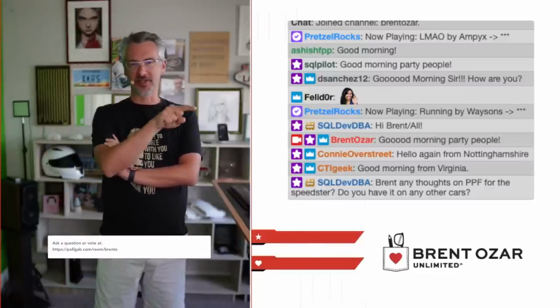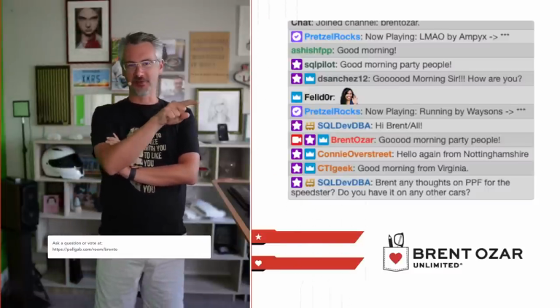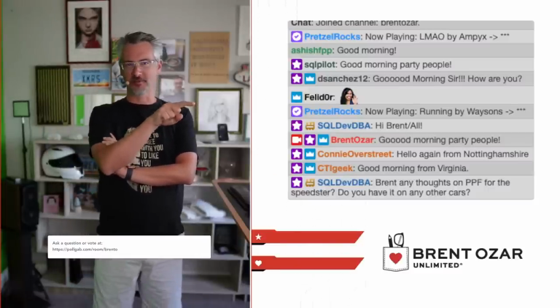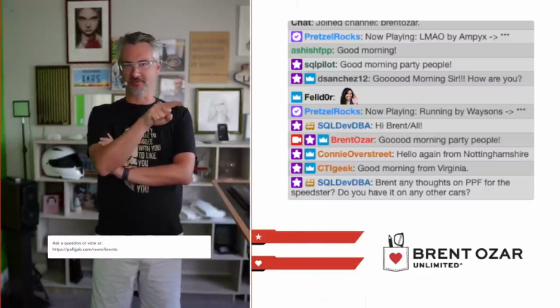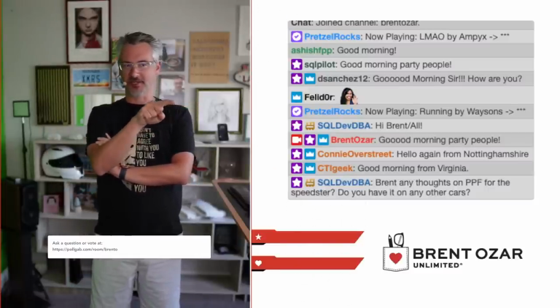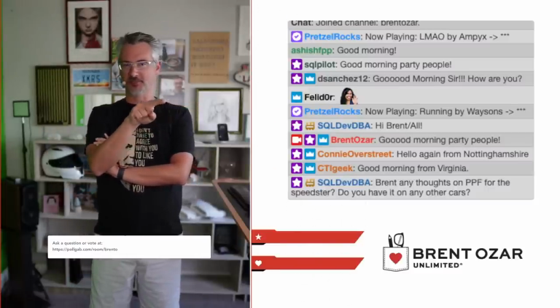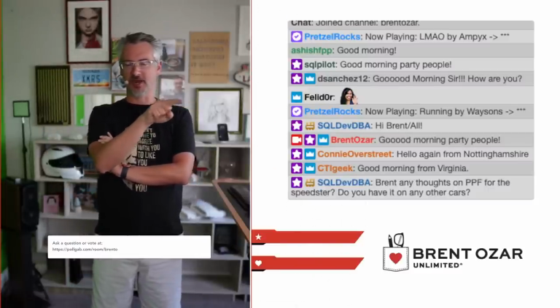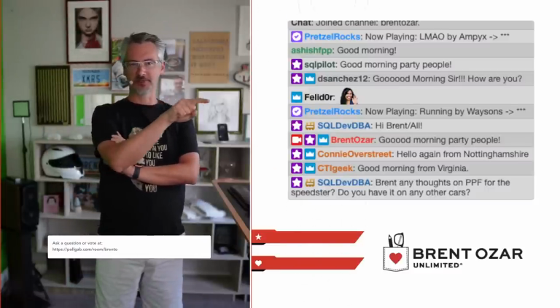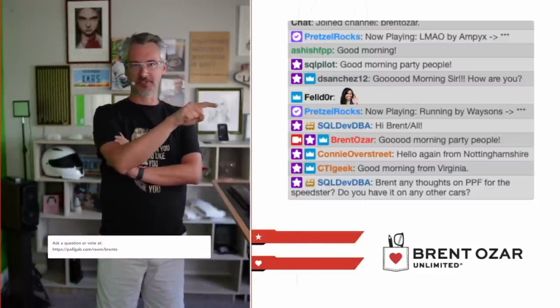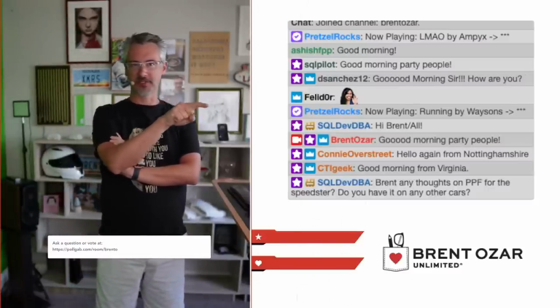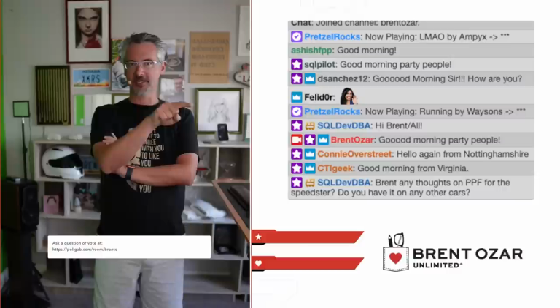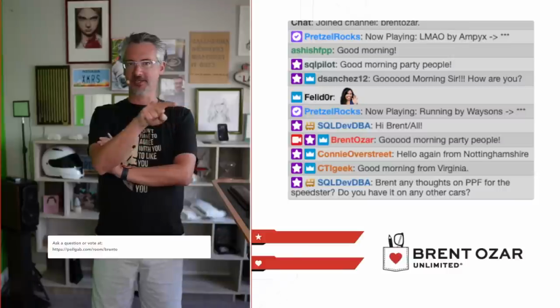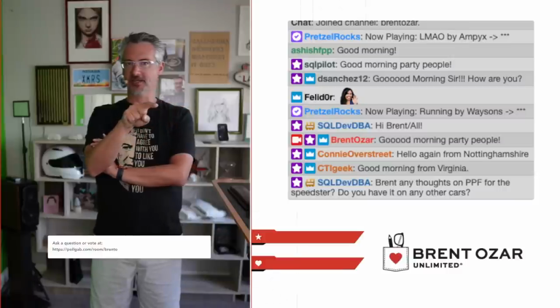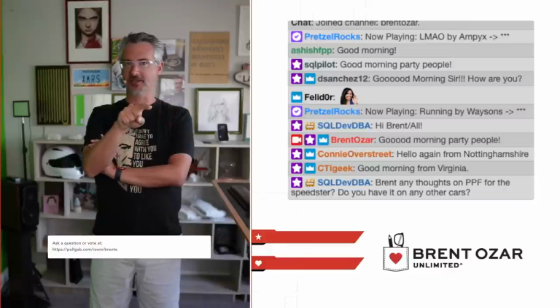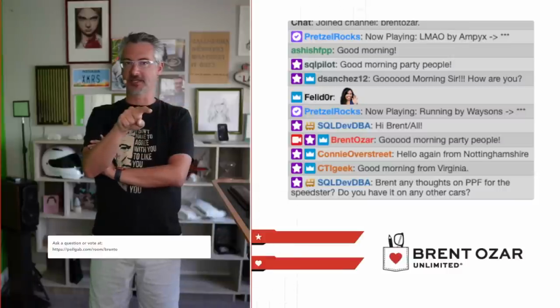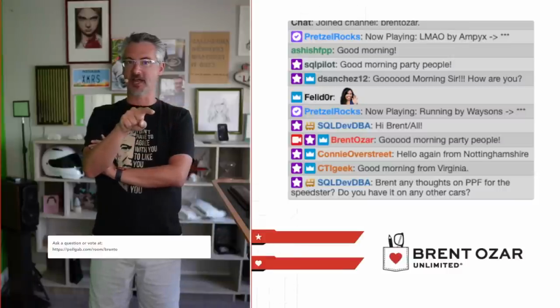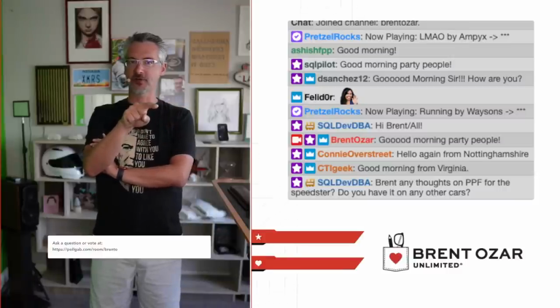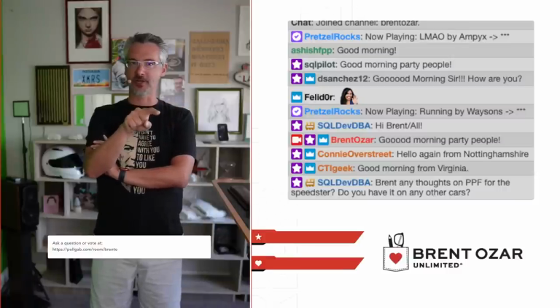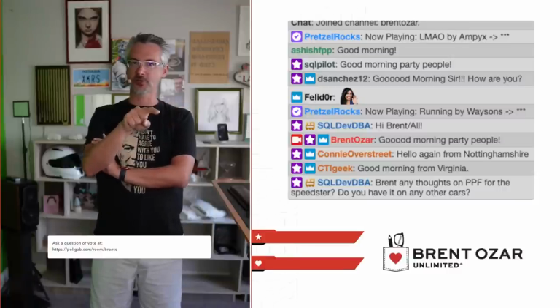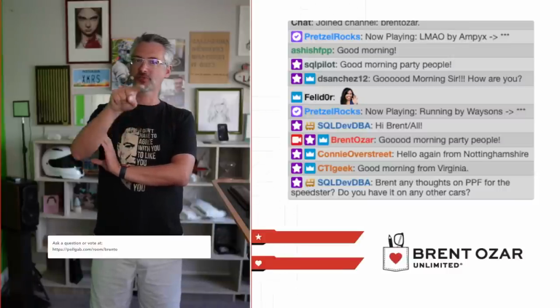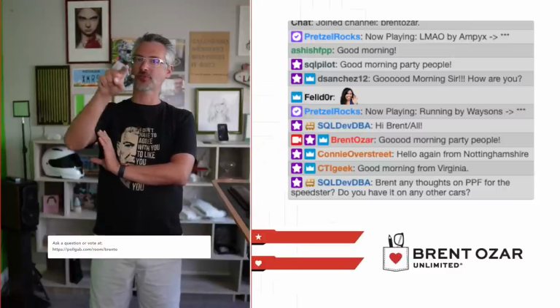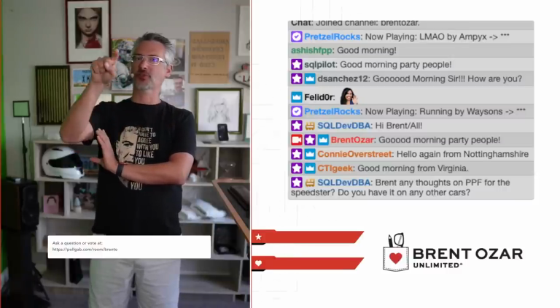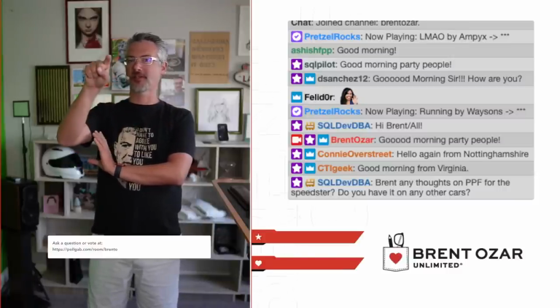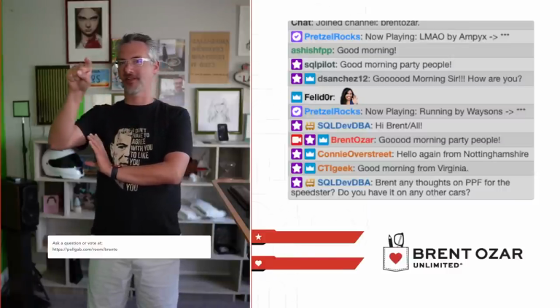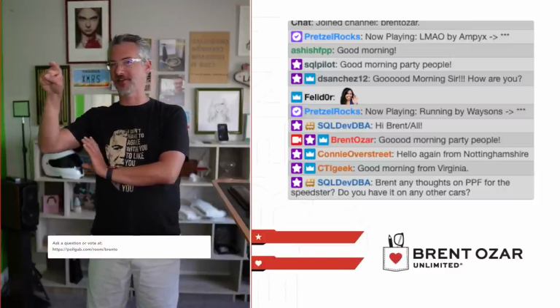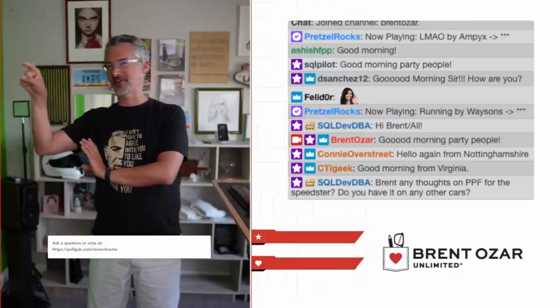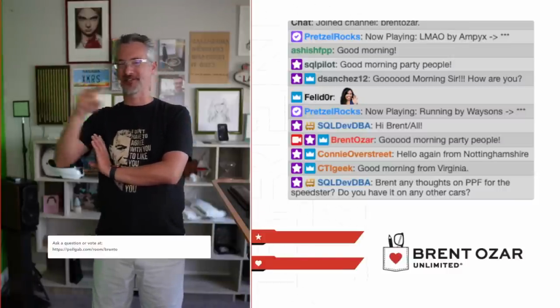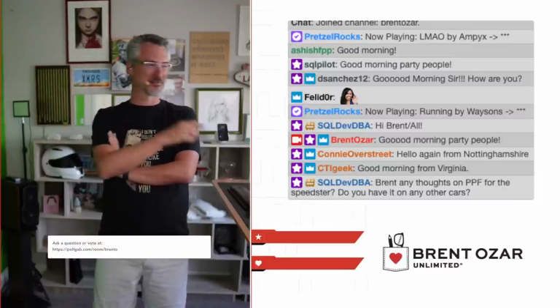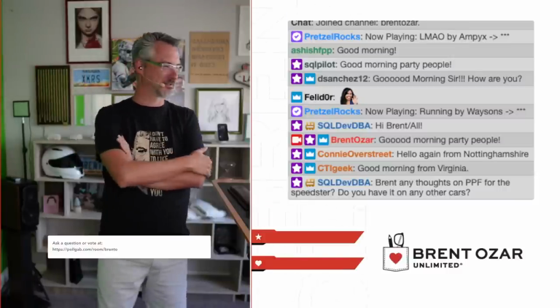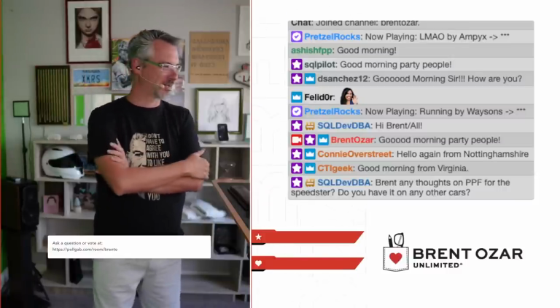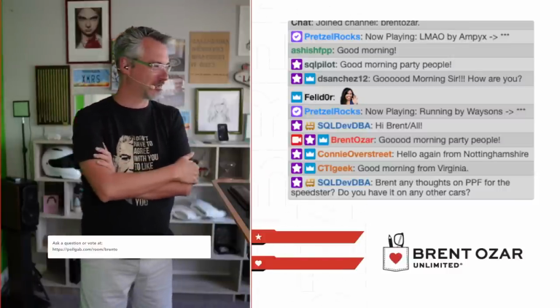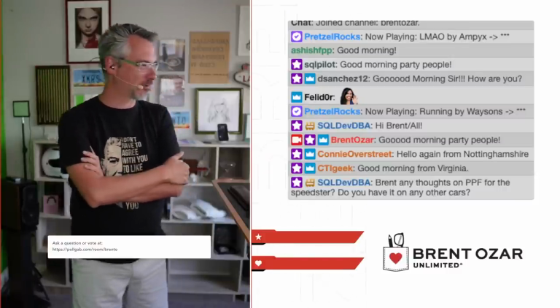If you look at my subscribers, it's nothing, nothing, nothing. And then live streaming, it goes nothing, nothing, nothing. It's funny how that works.